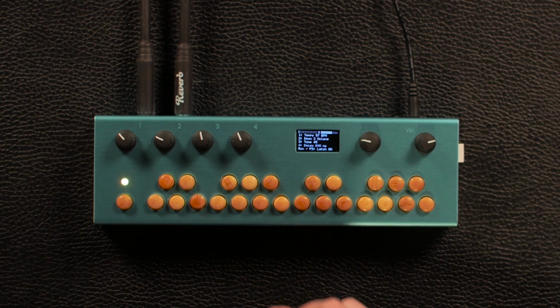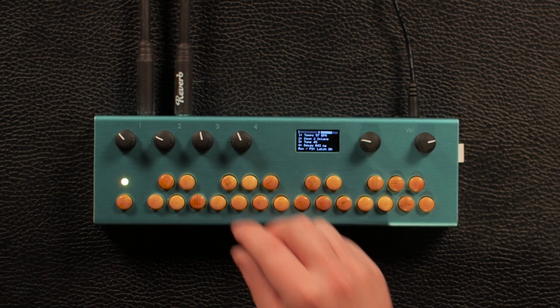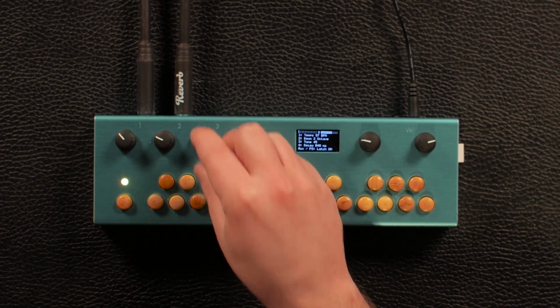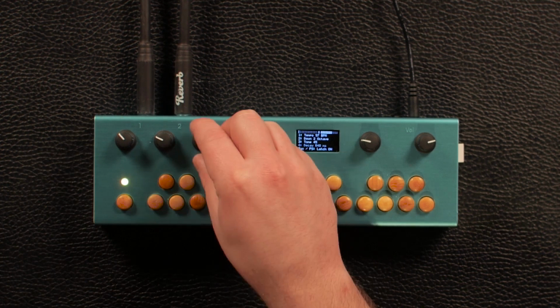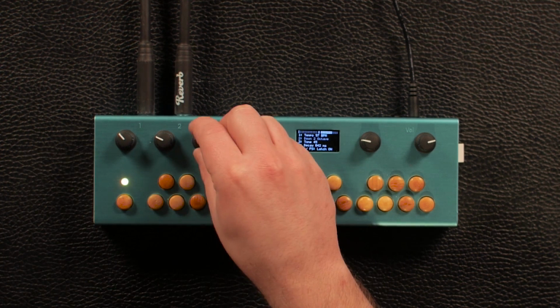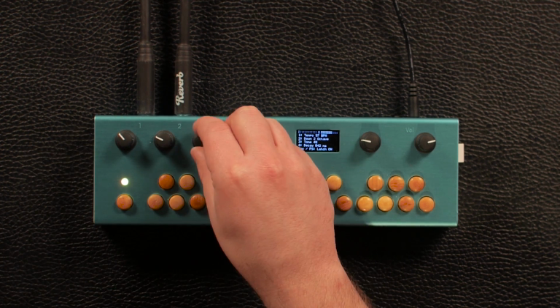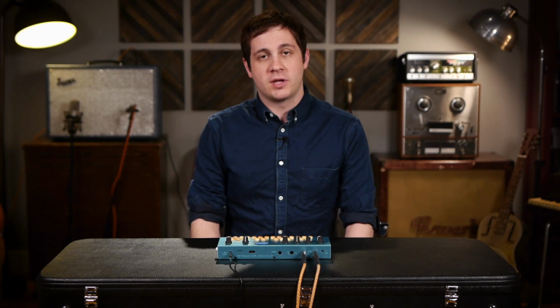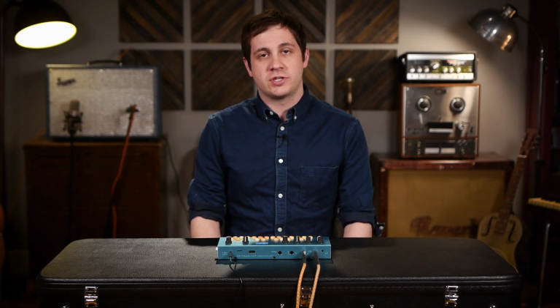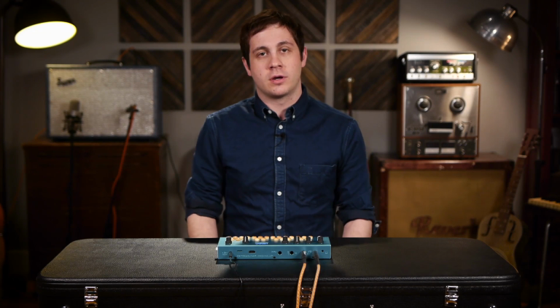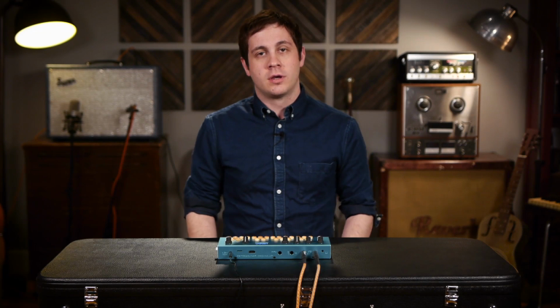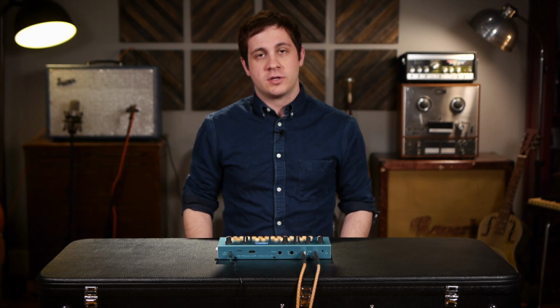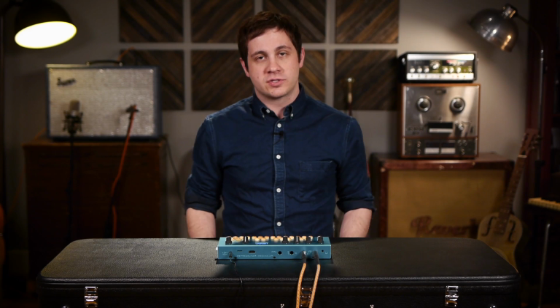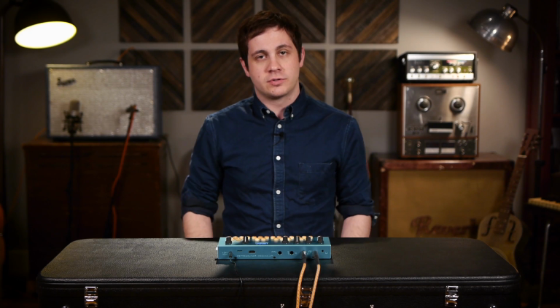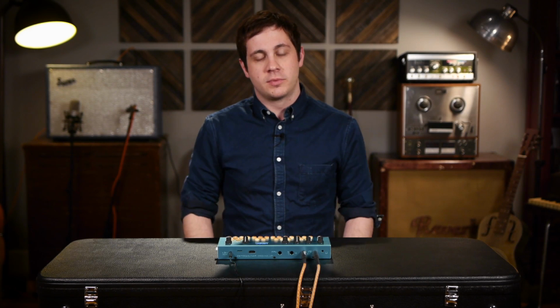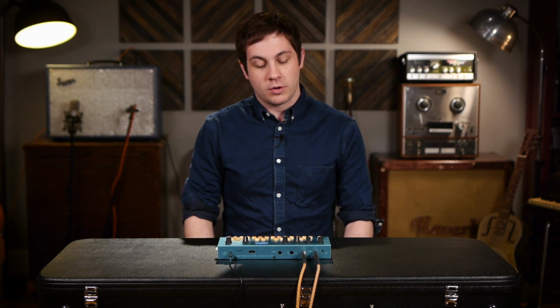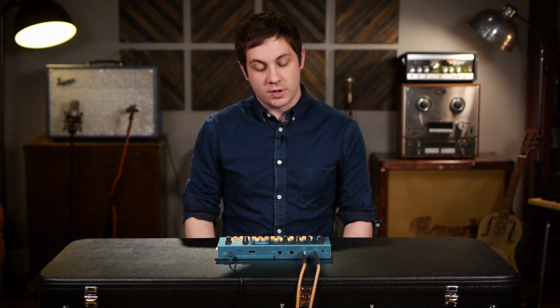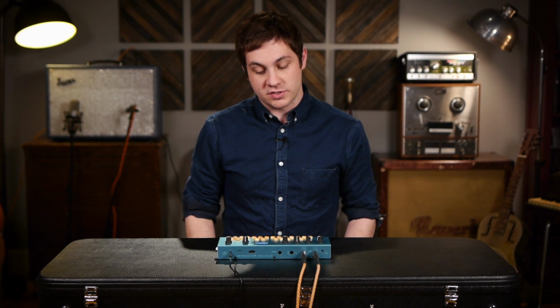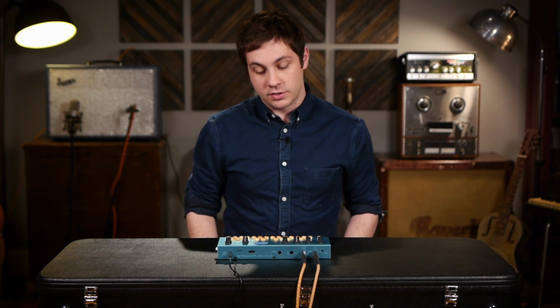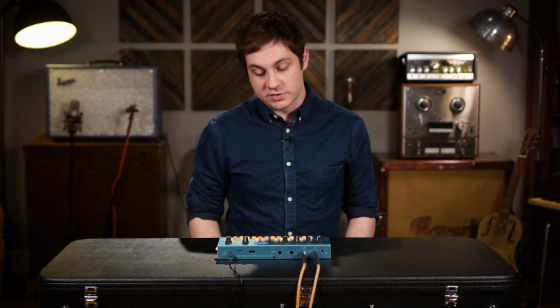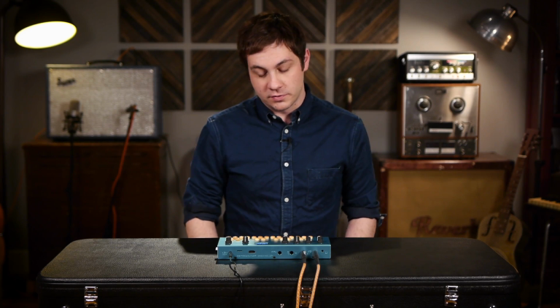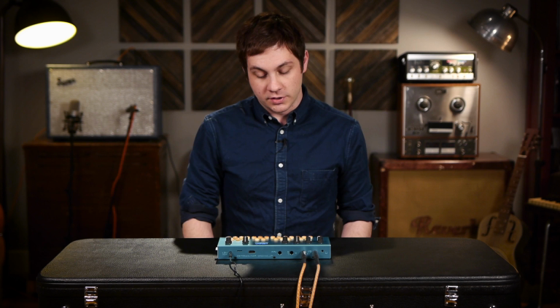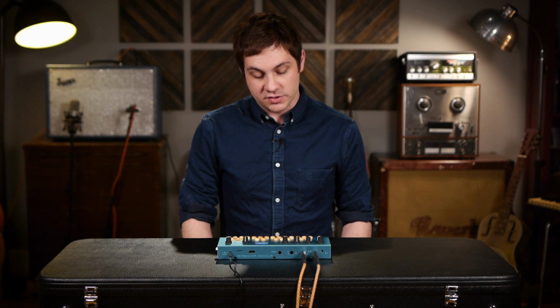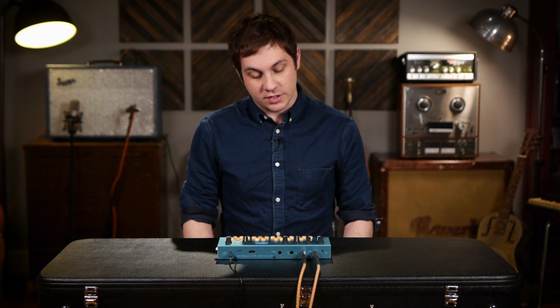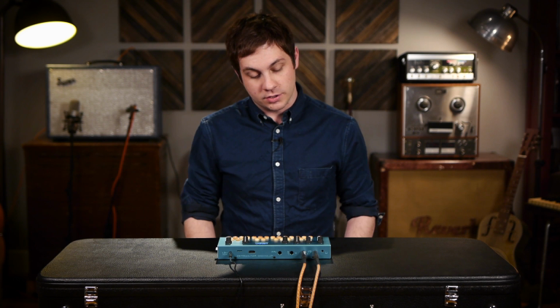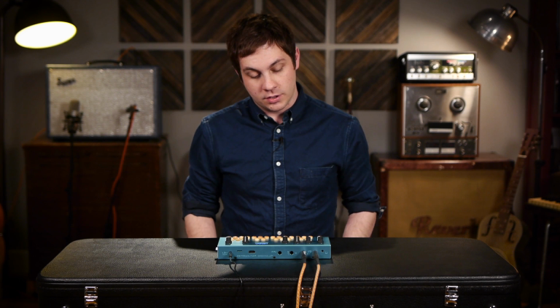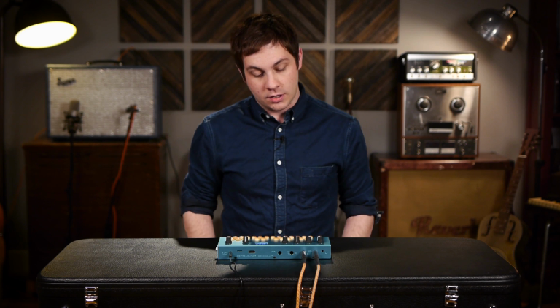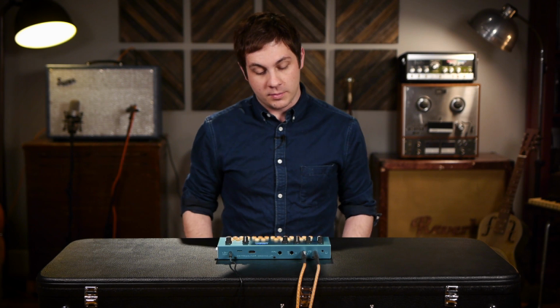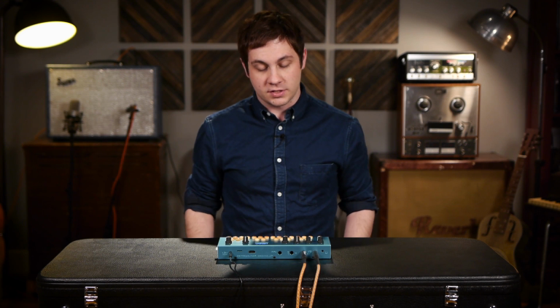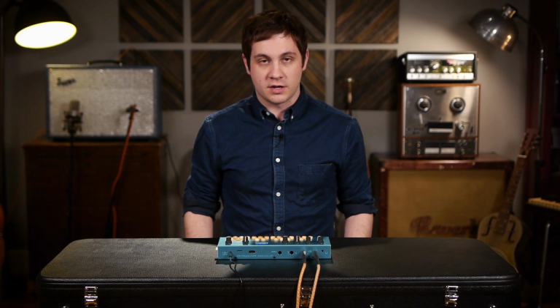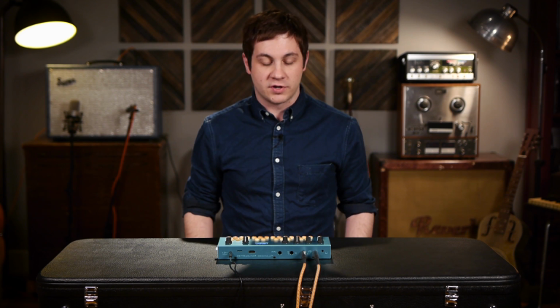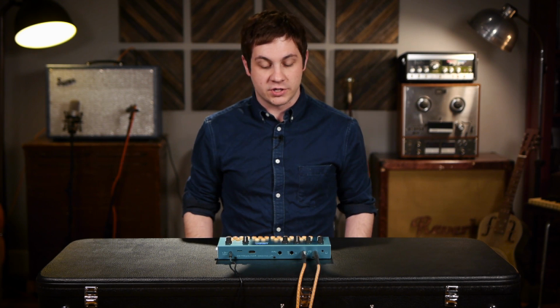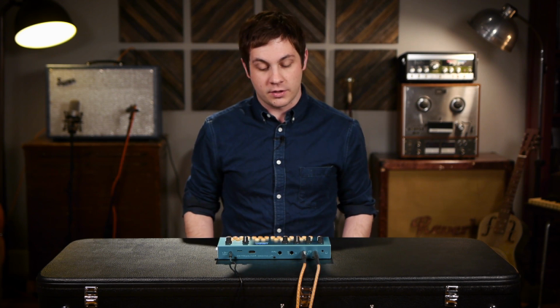As you can see, the arpeggiator is extremely robust and useful, and has a lot of functionality.